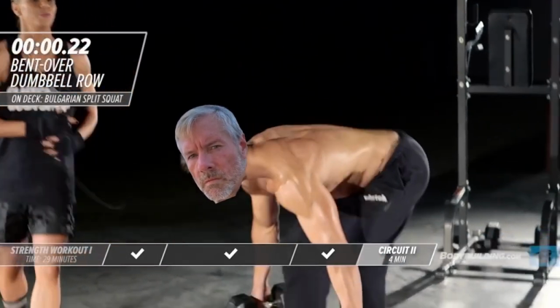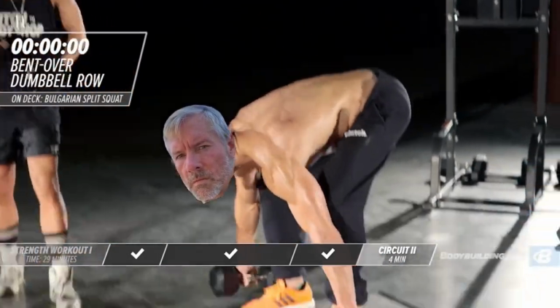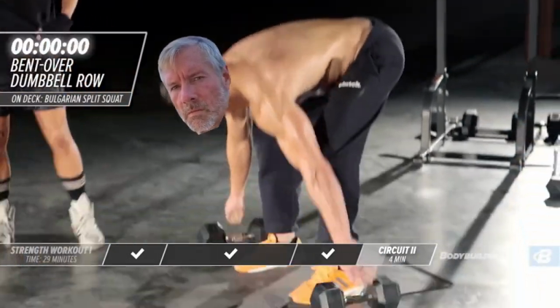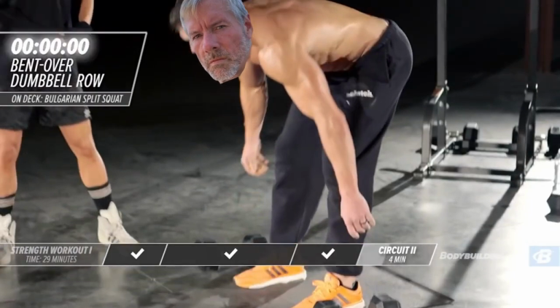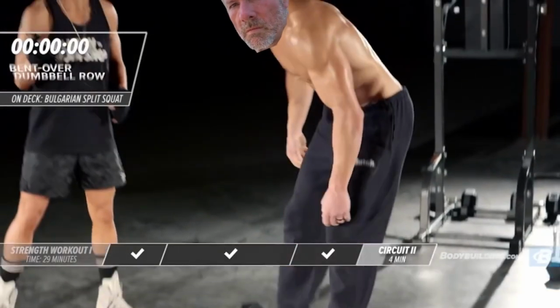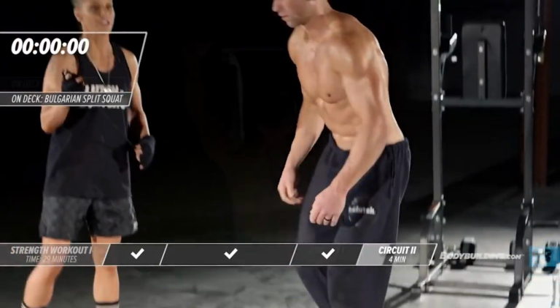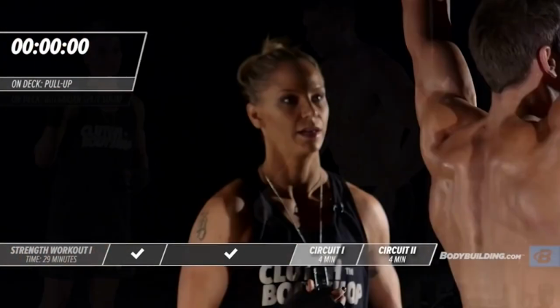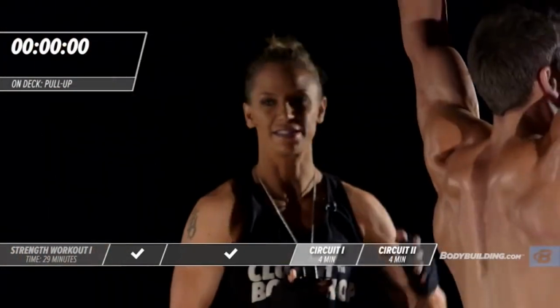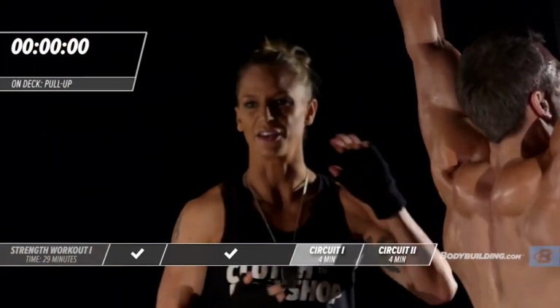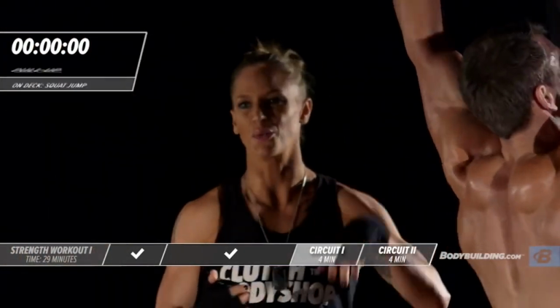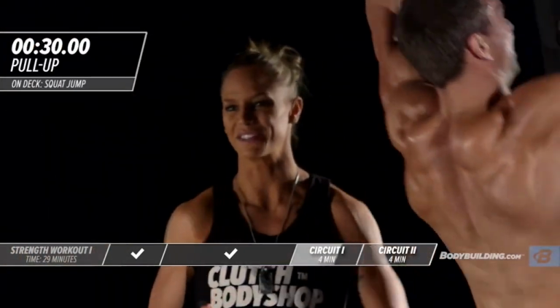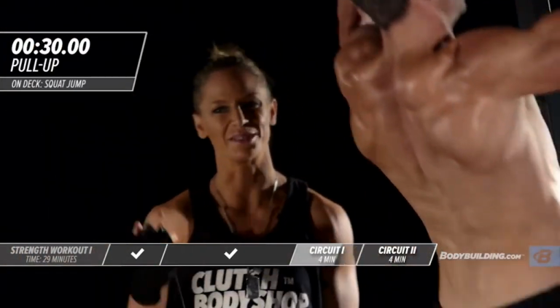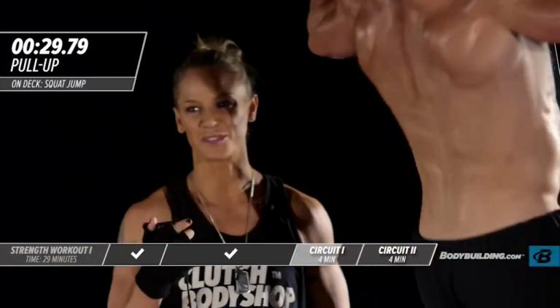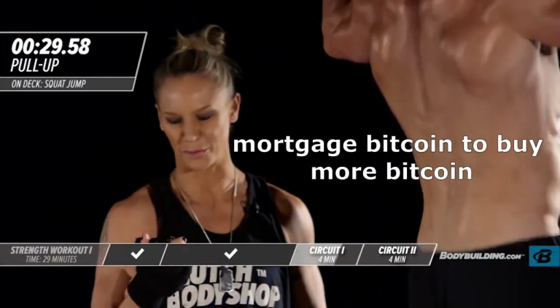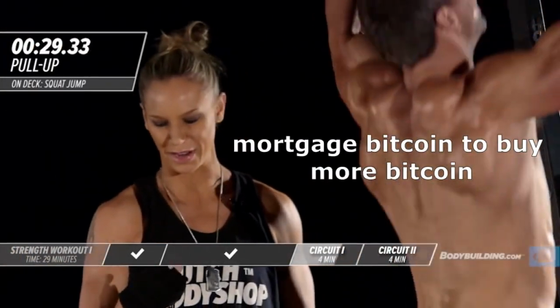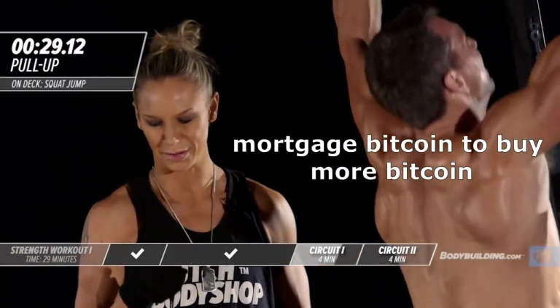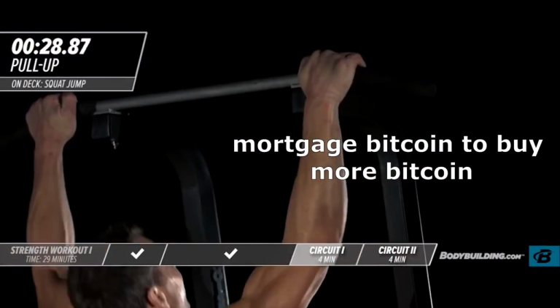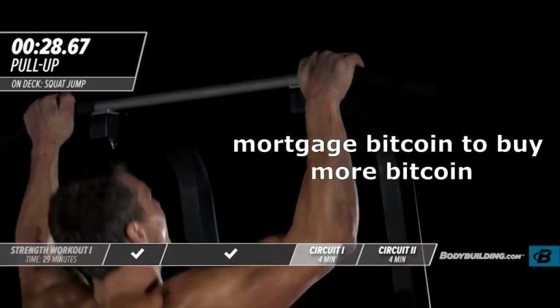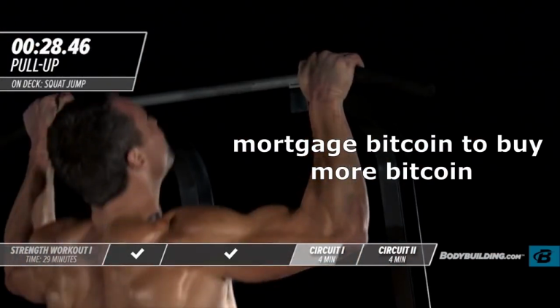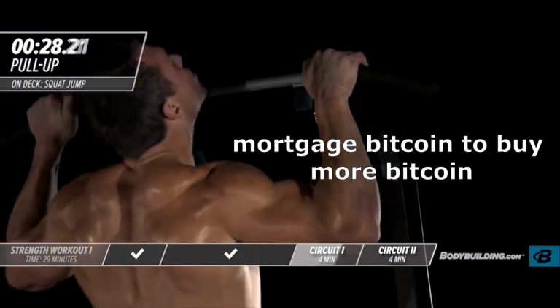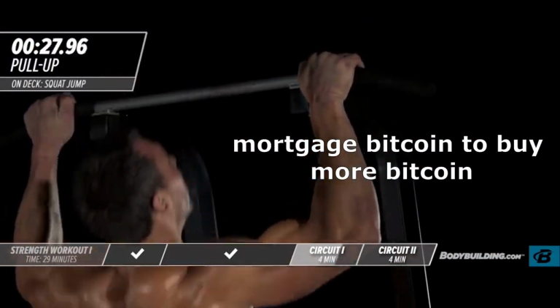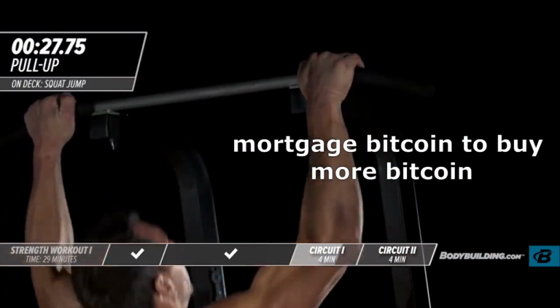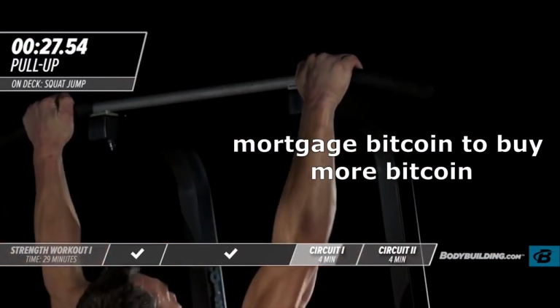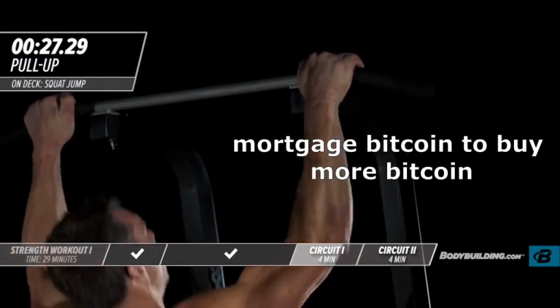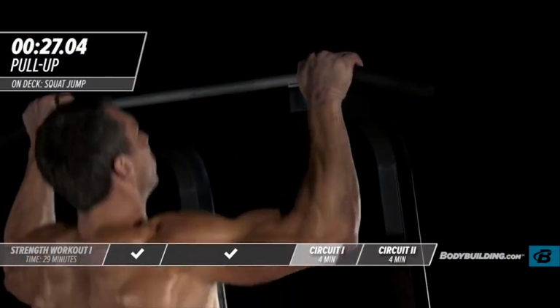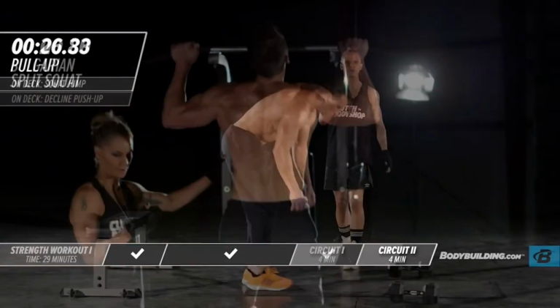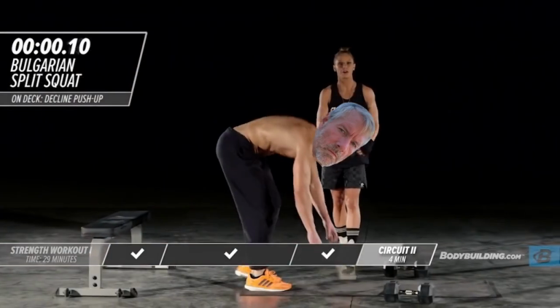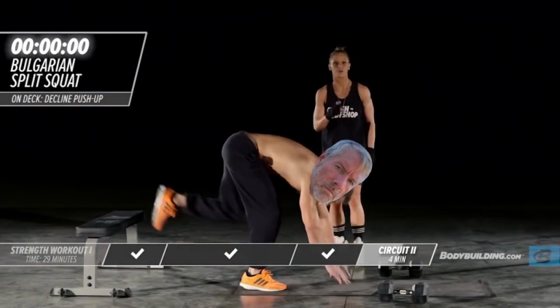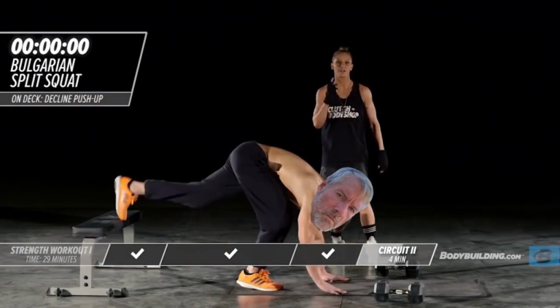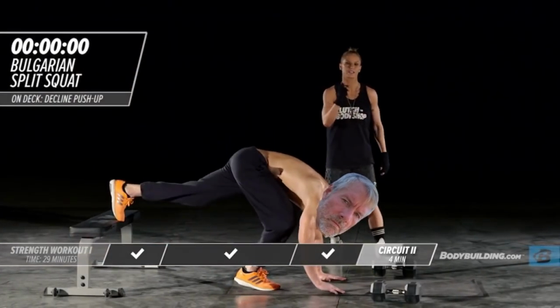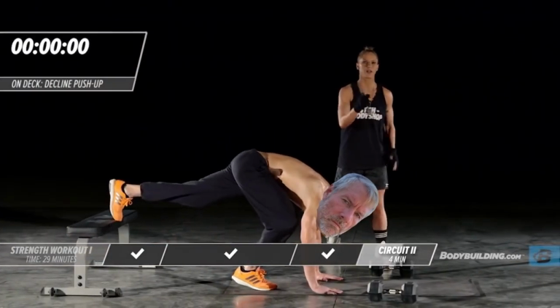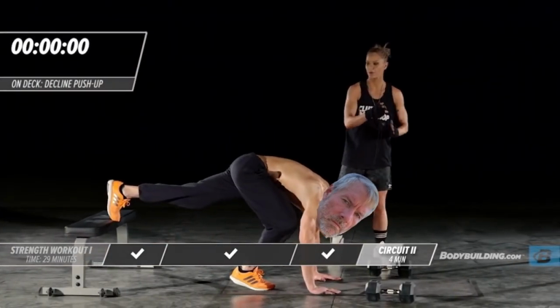Let's move on to our next exercise. He's taking no rest — he's in beast mode right now. Let's go. Let's move on to our next round.